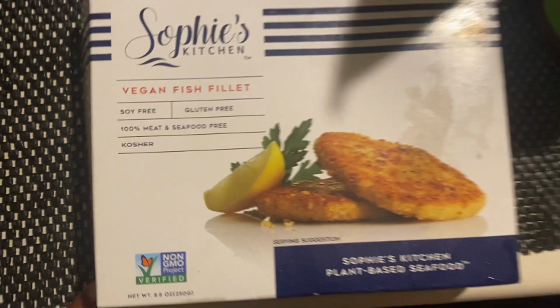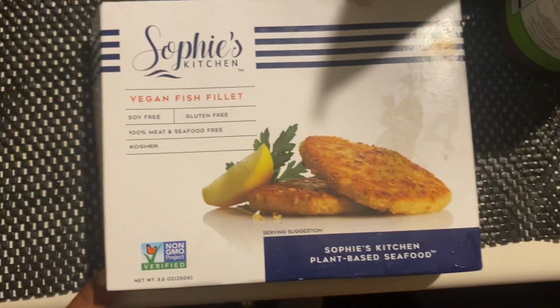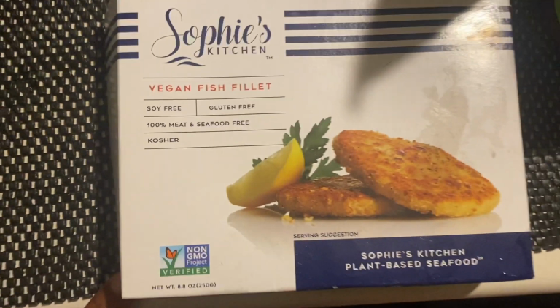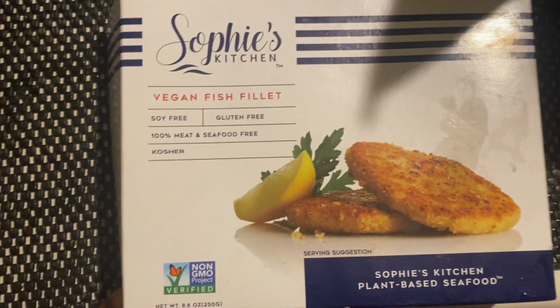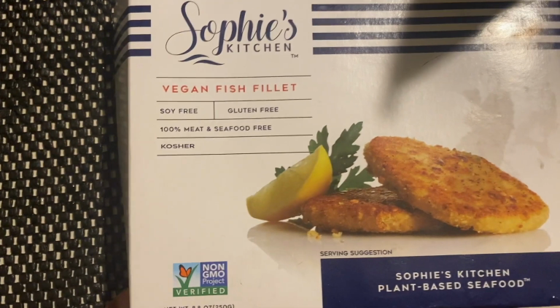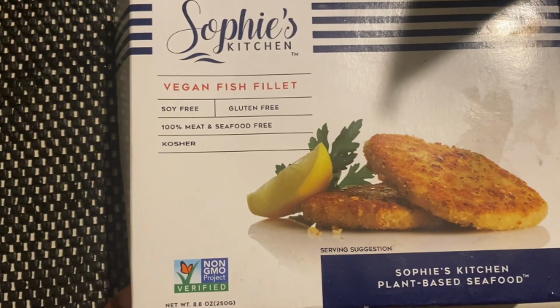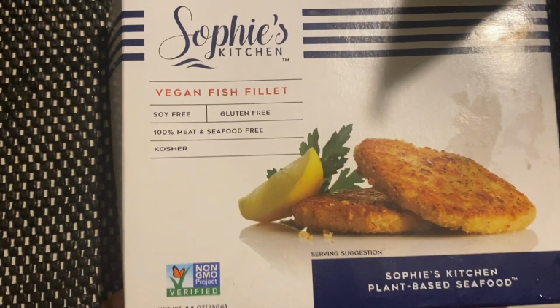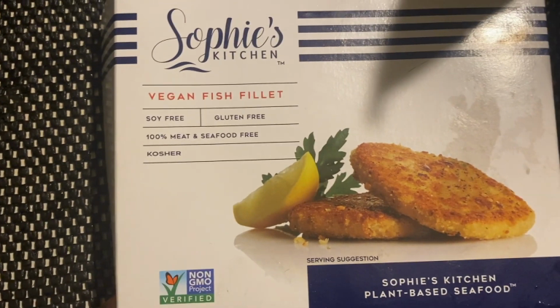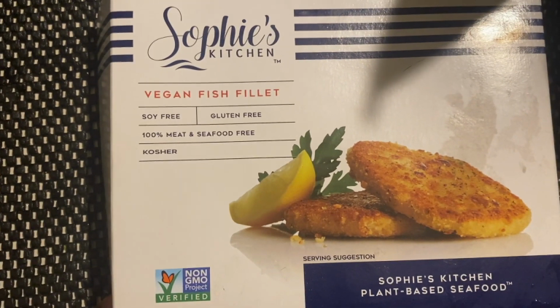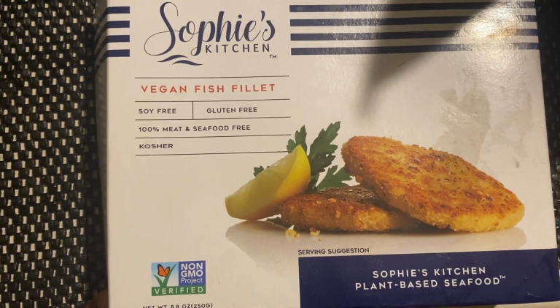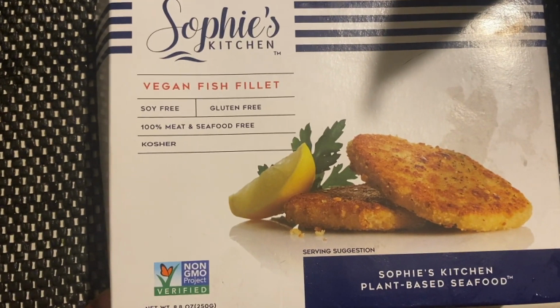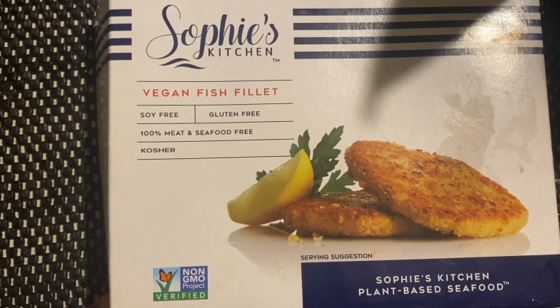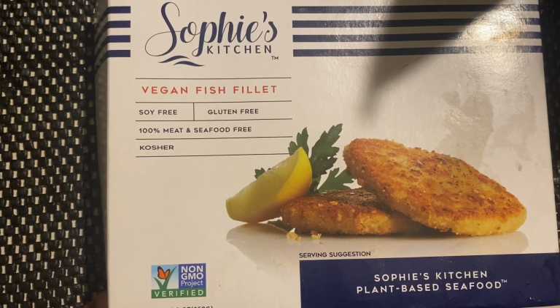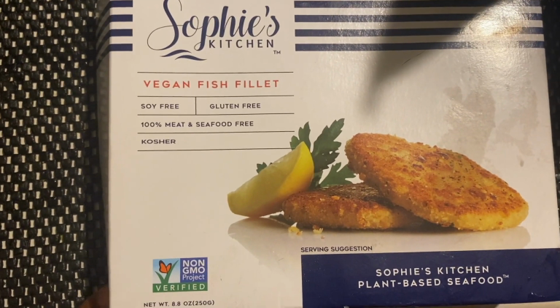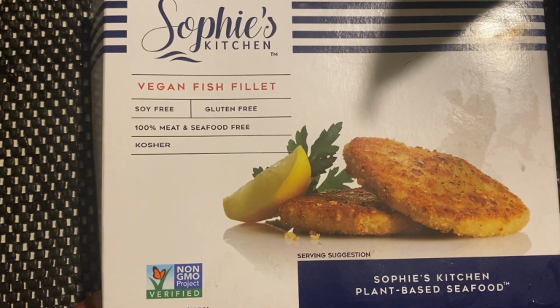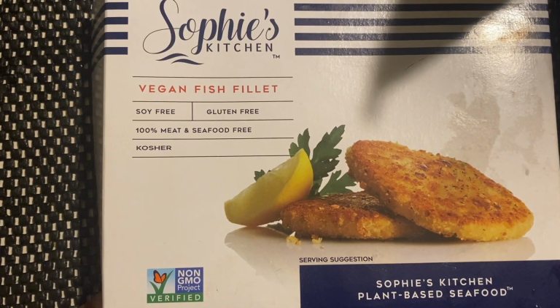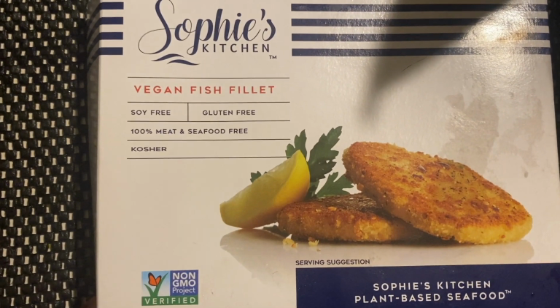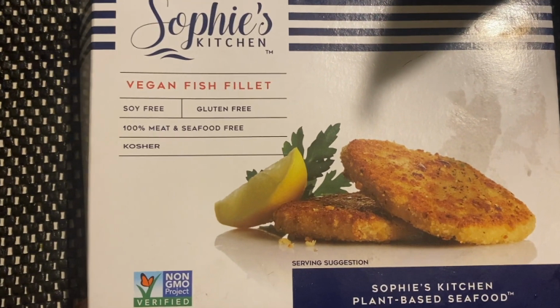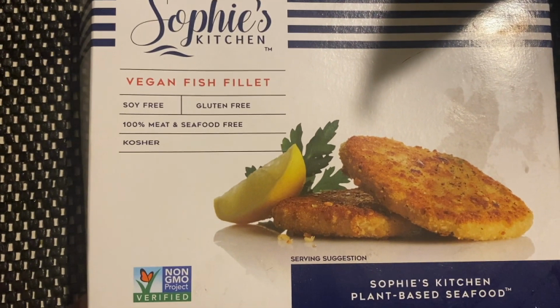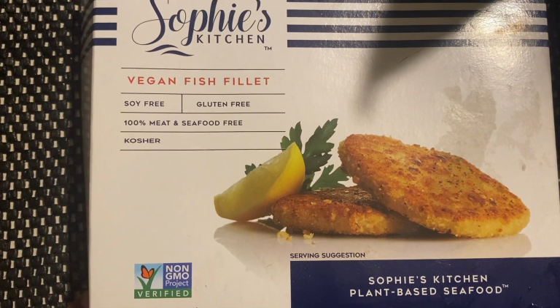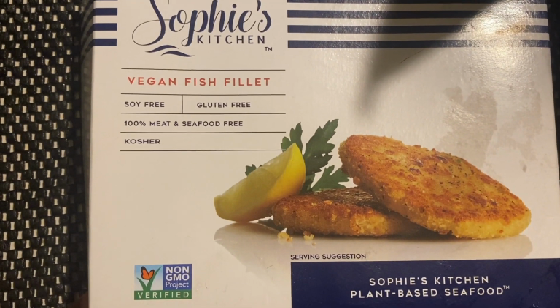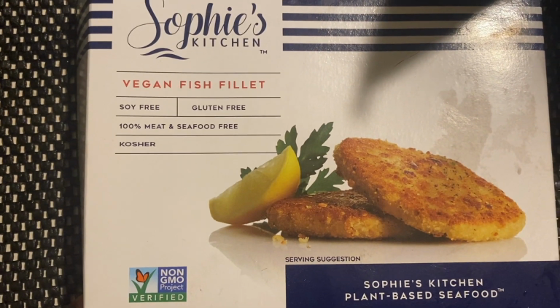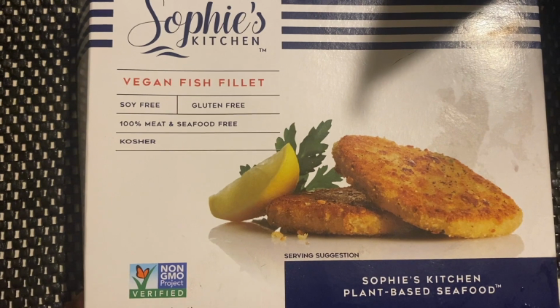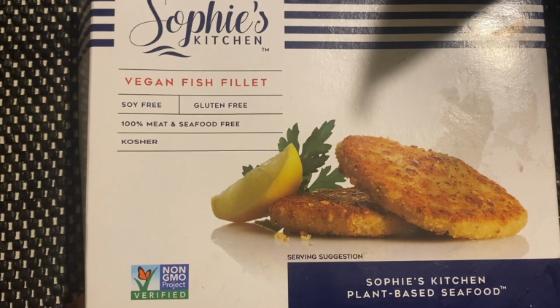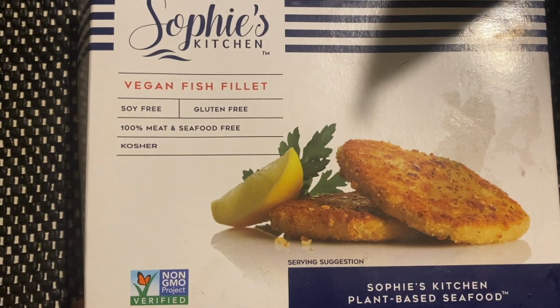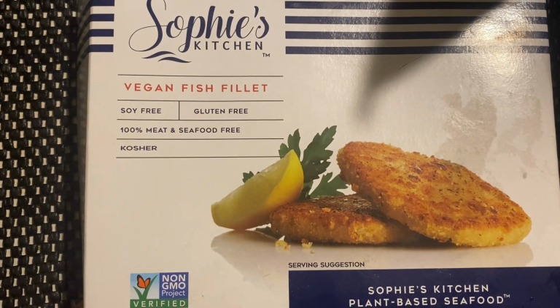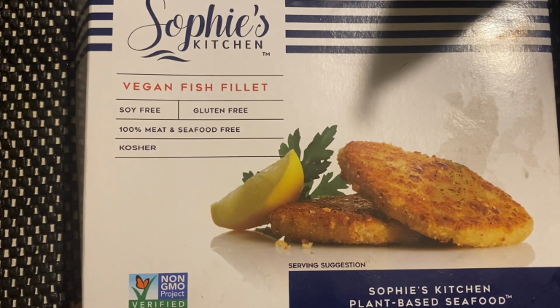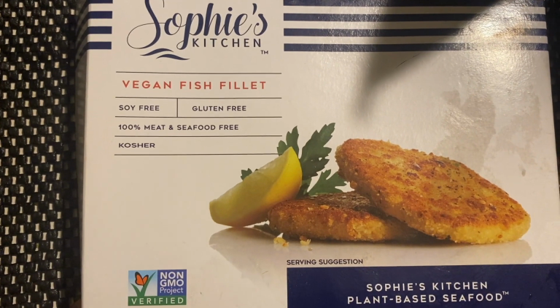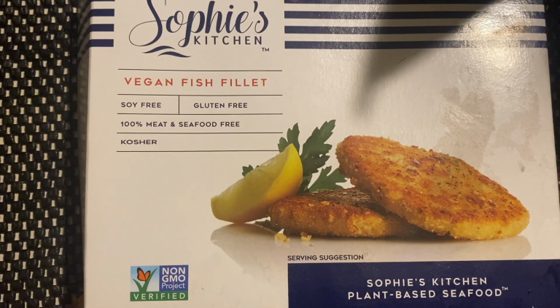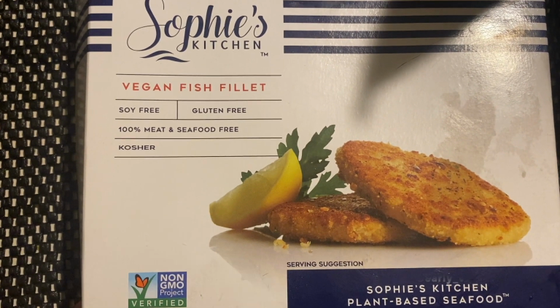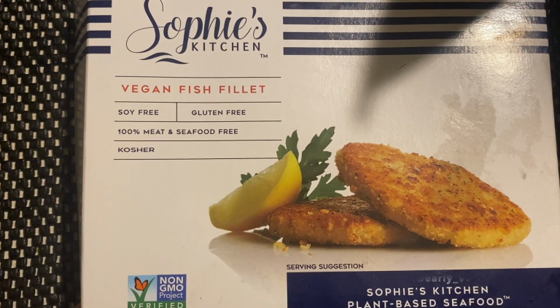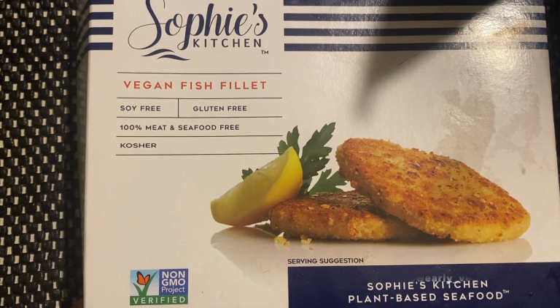Hi, welcome back. Today I'll be reviewing another Sophie's Kitchen product — the vegan fish fillet.